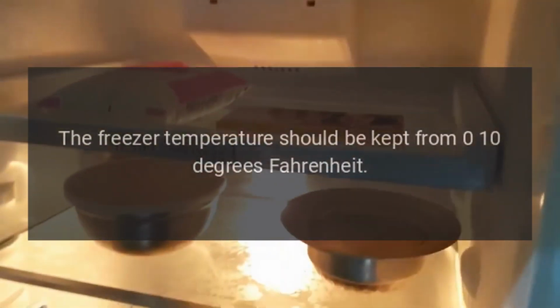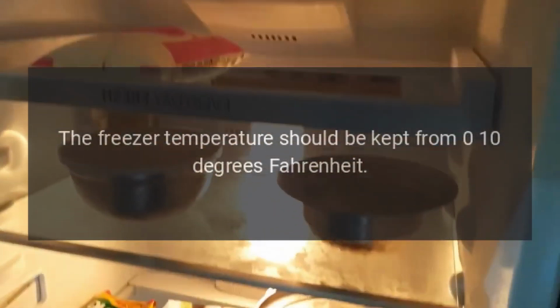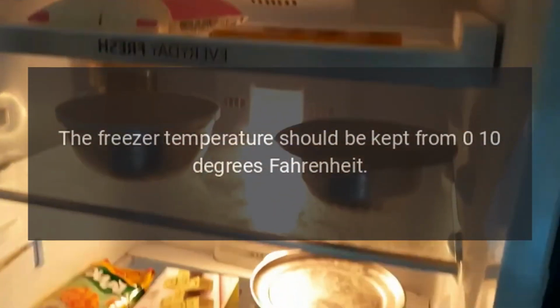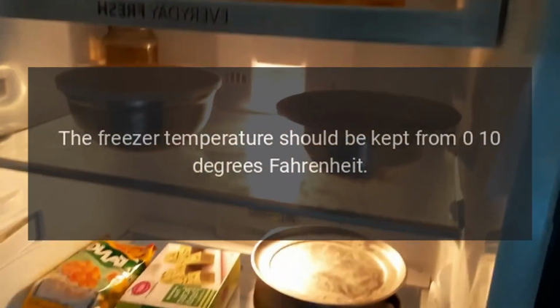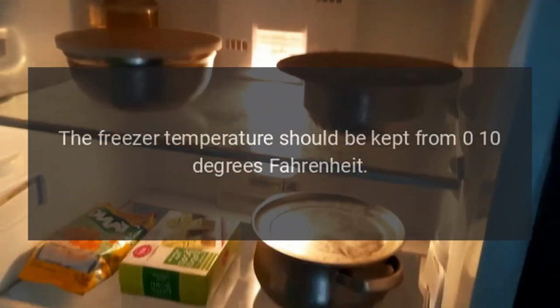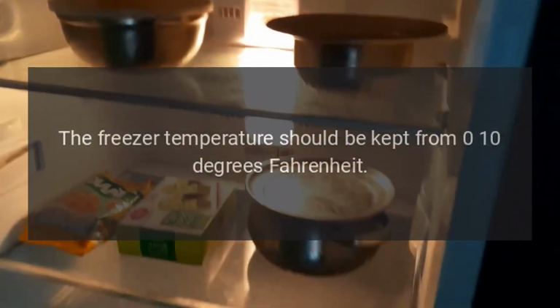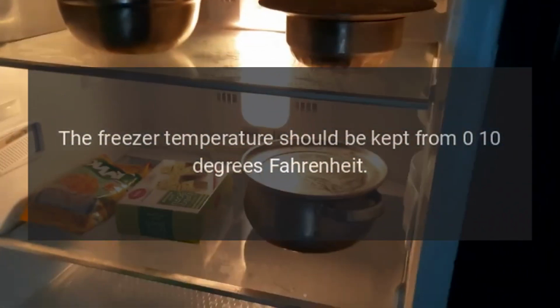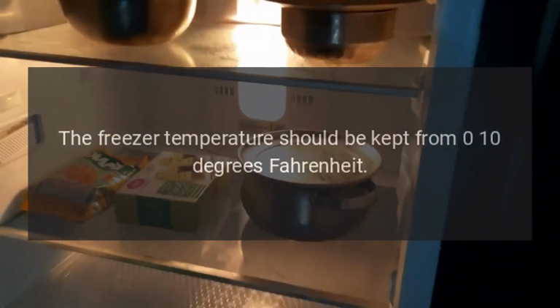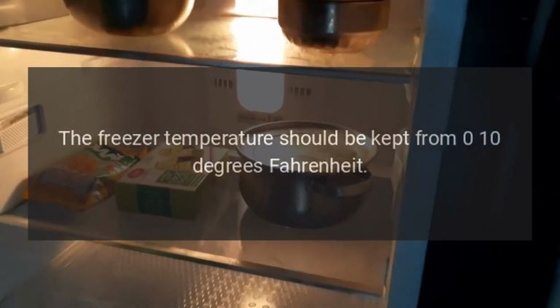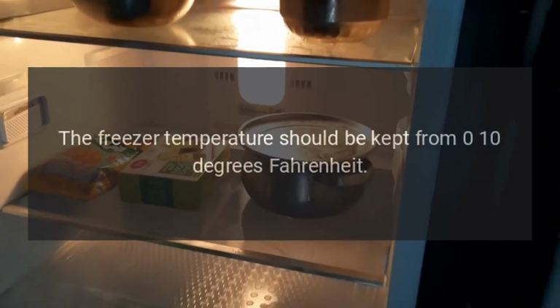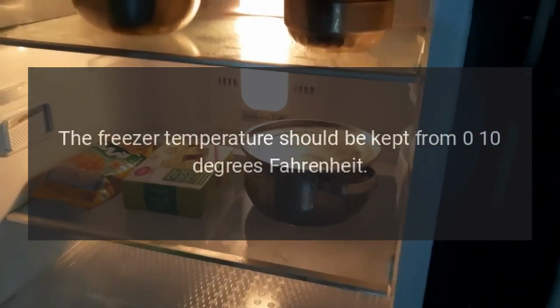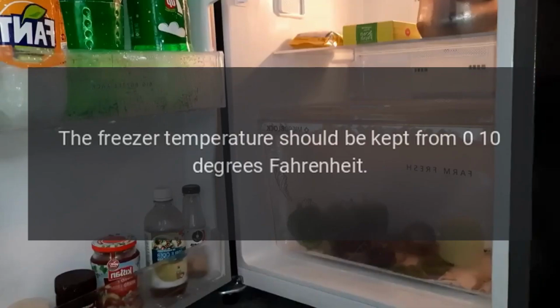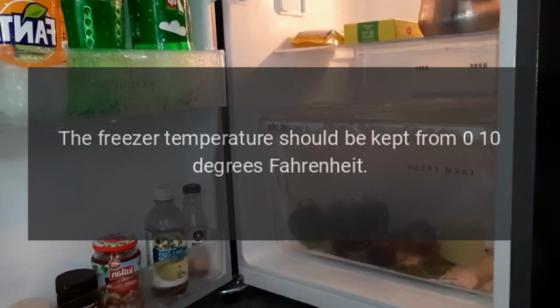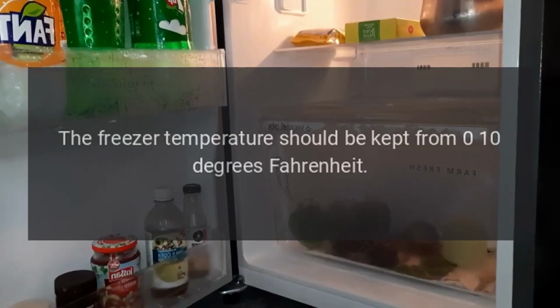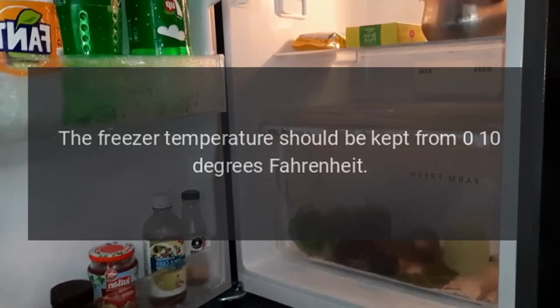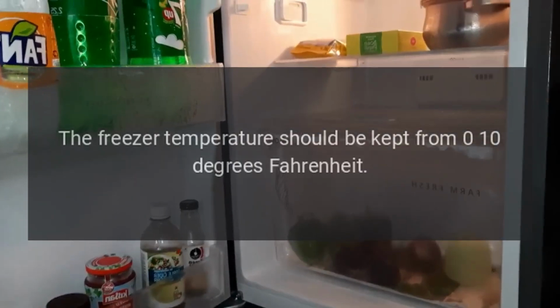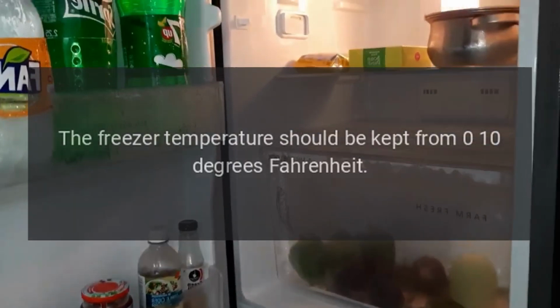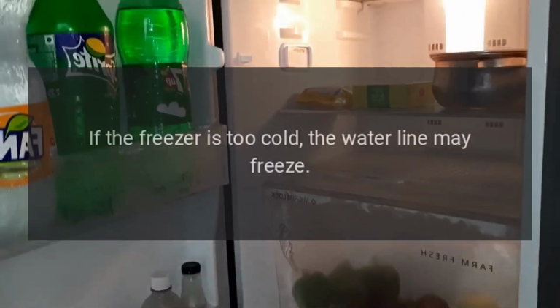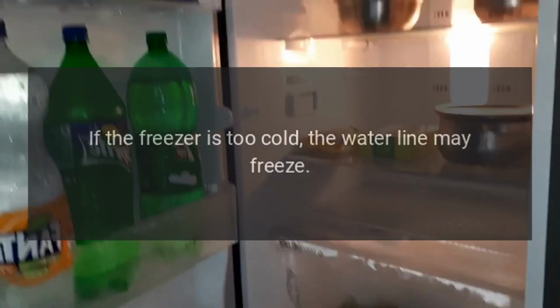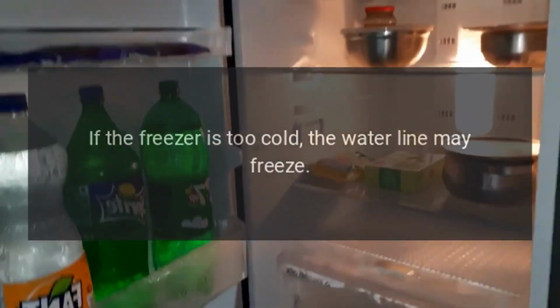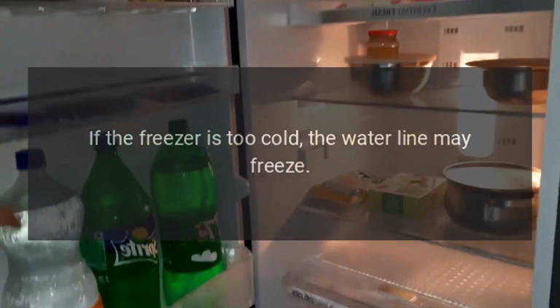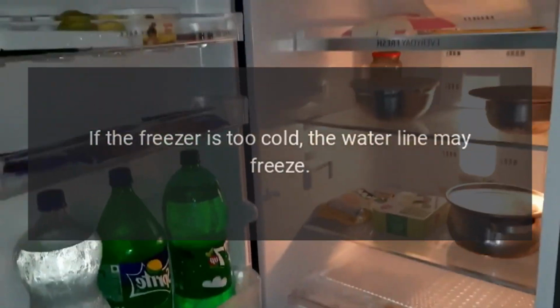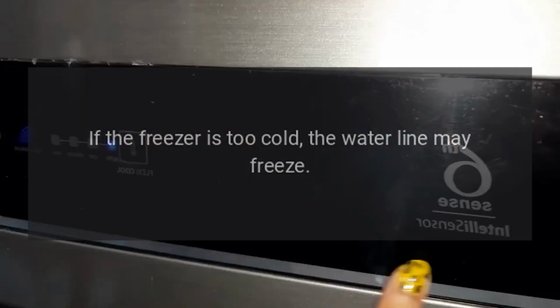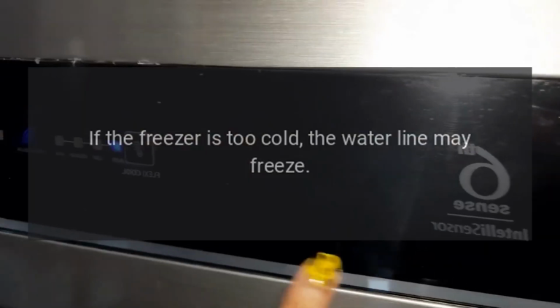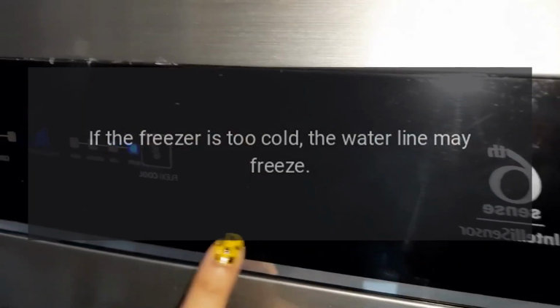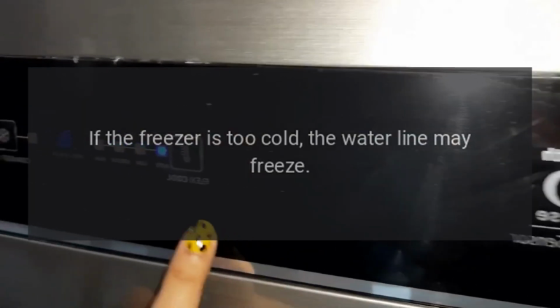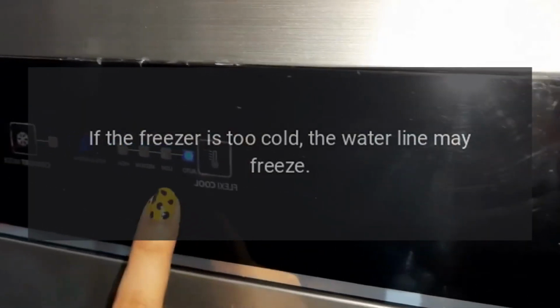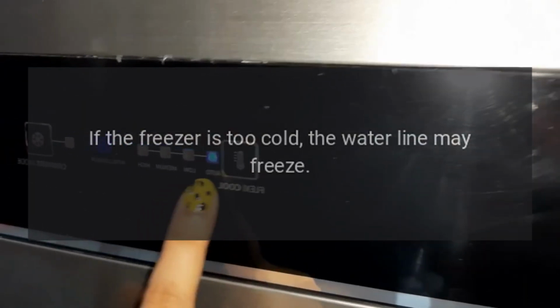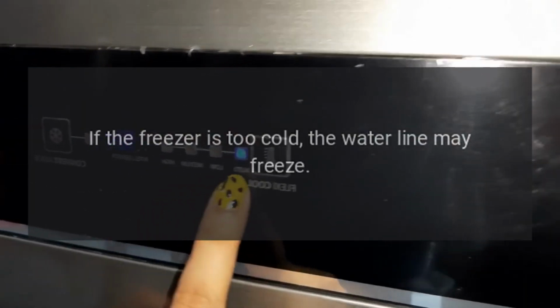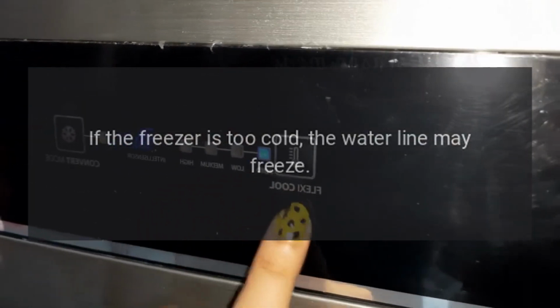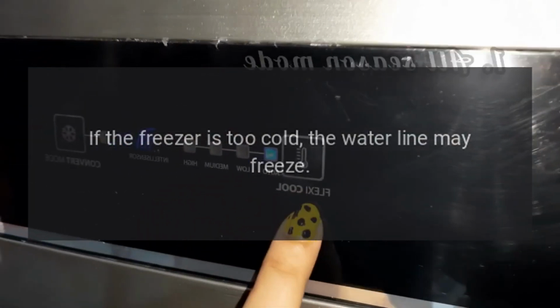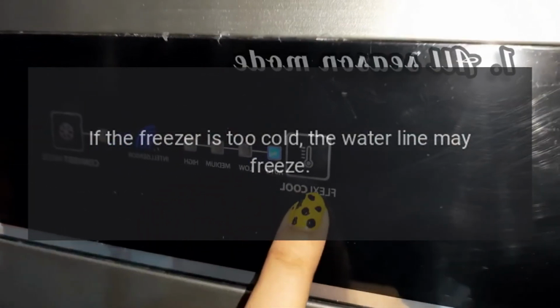In addition, ensure that the freezer is kept at the proper temperature. The freezer temperature should be kept from 0 to 10 degrees Fahrenheit. If the freezer is too cold, the water line may freeze.